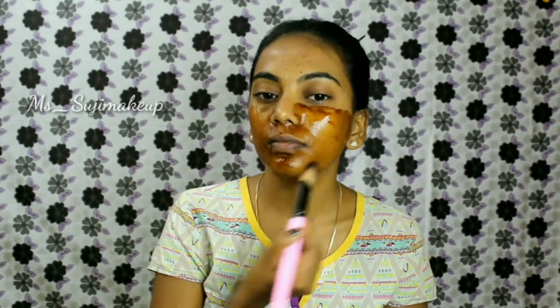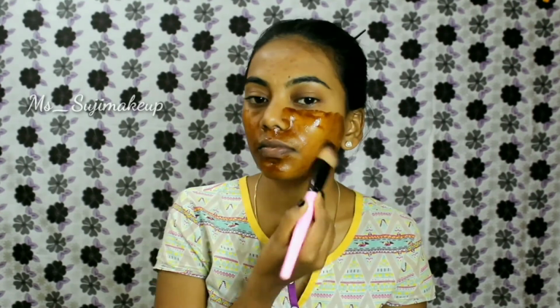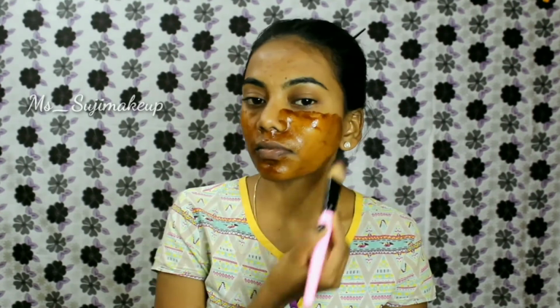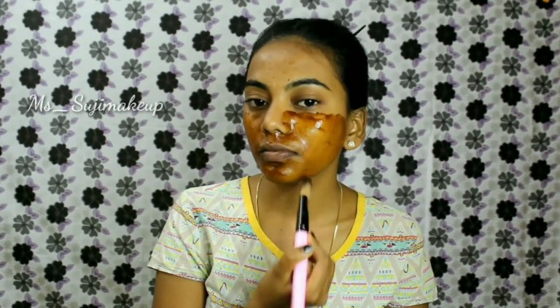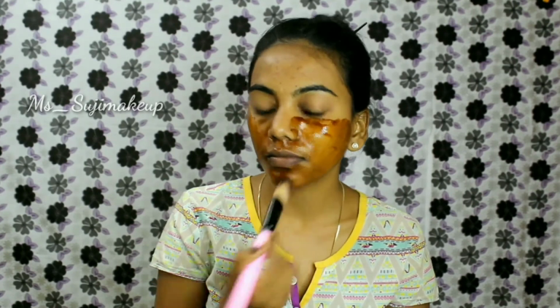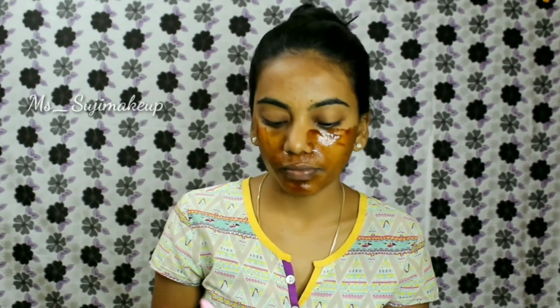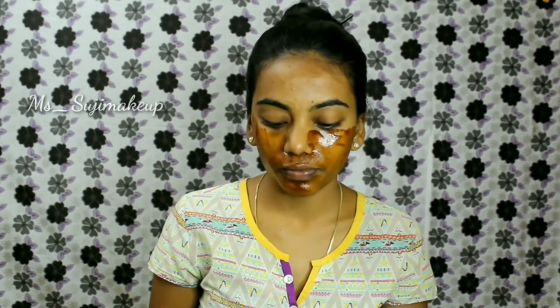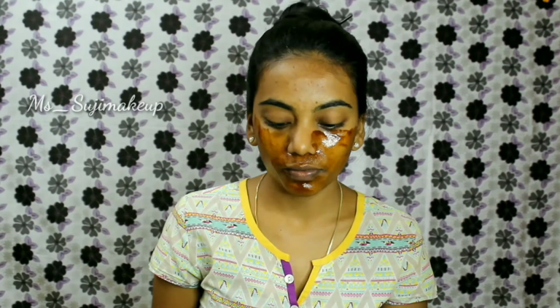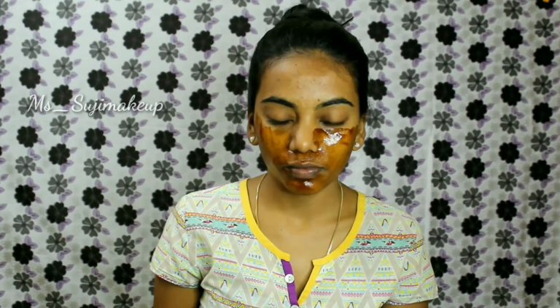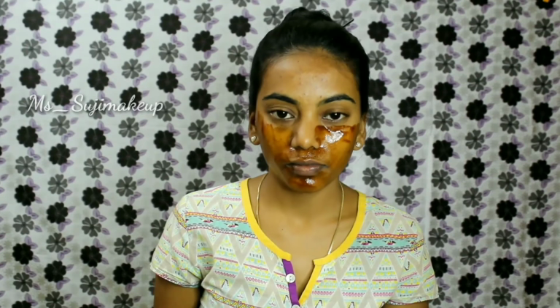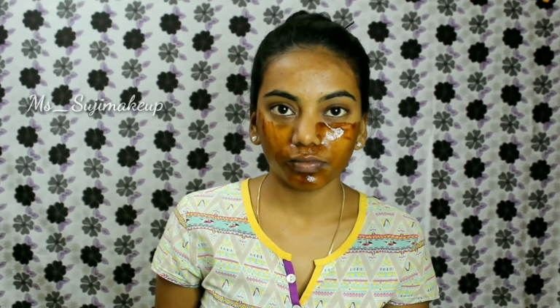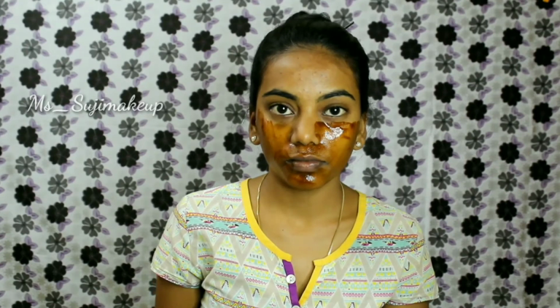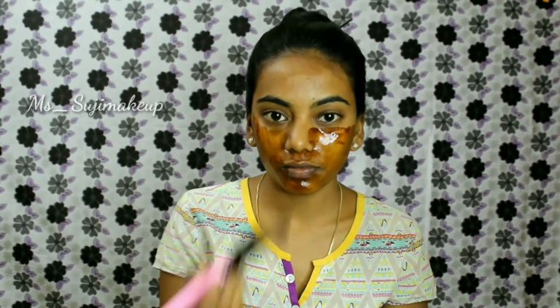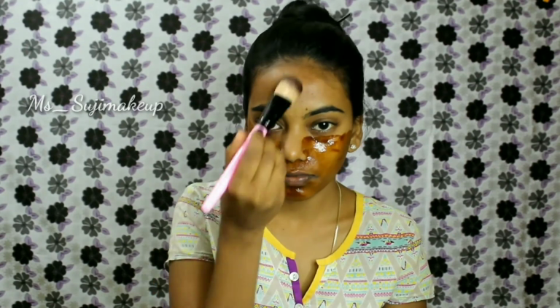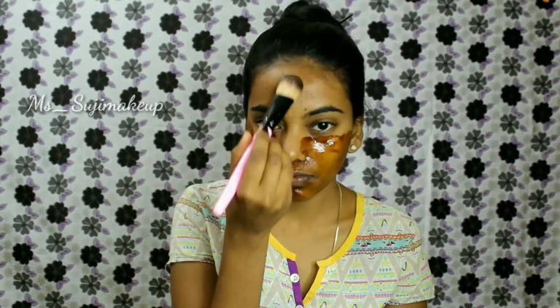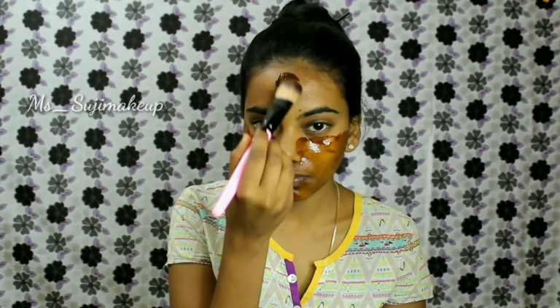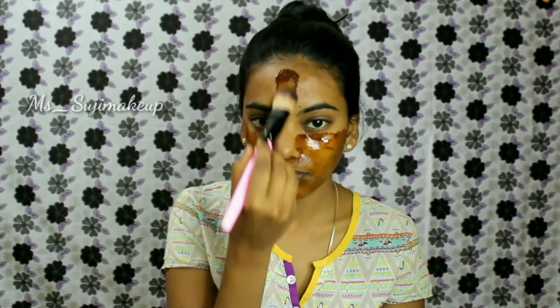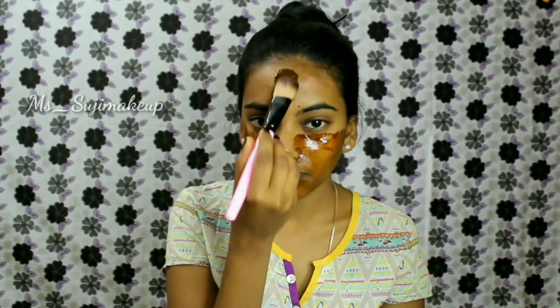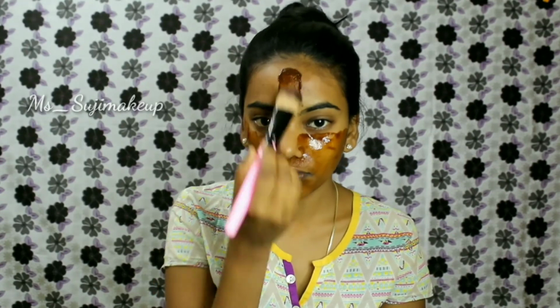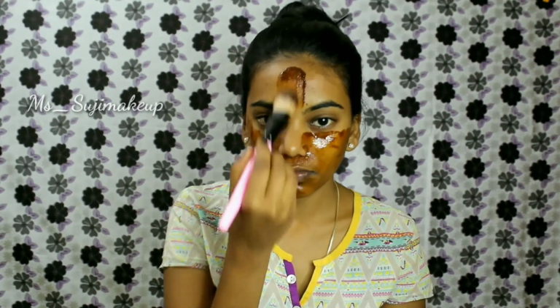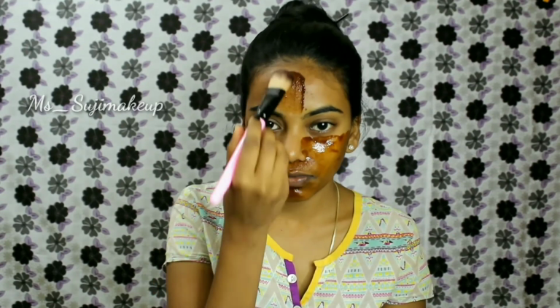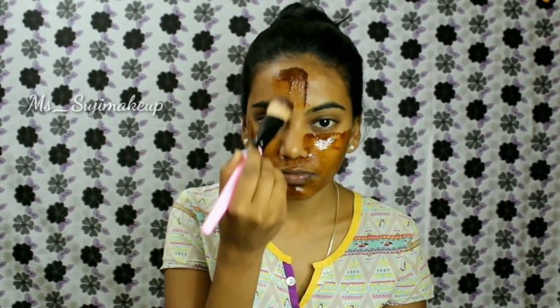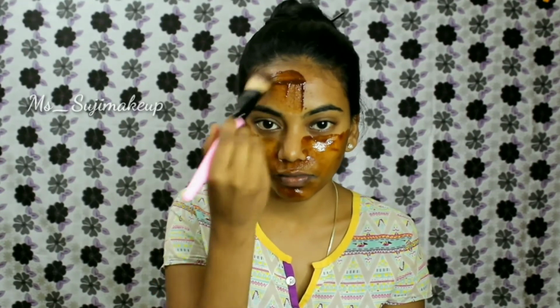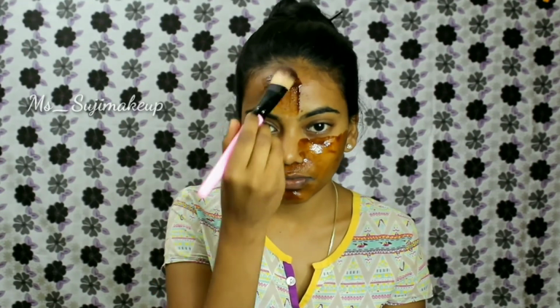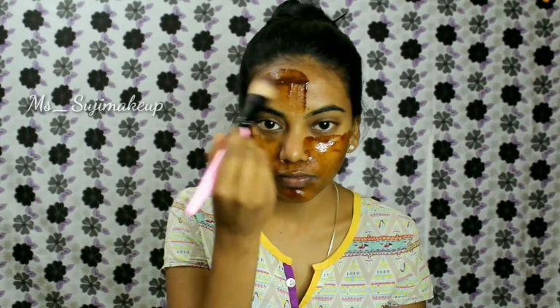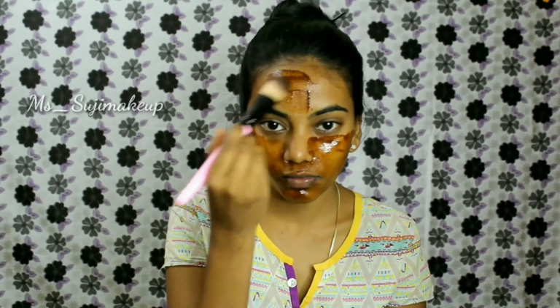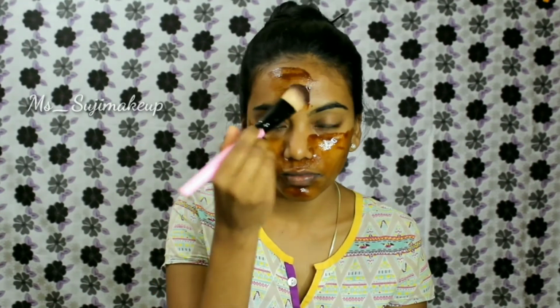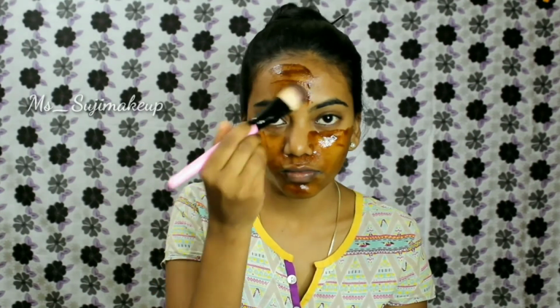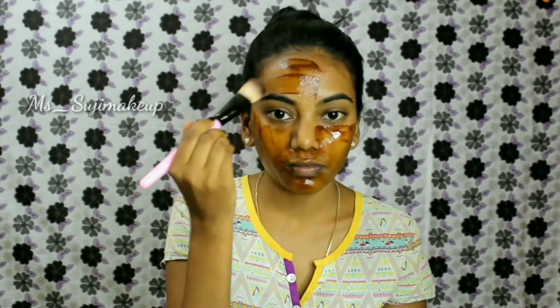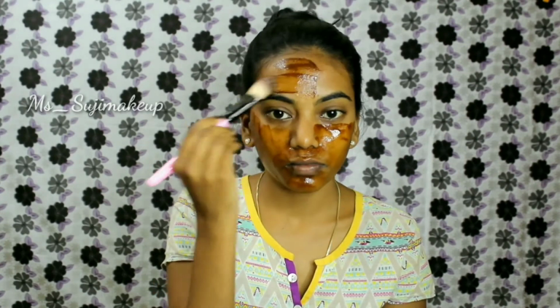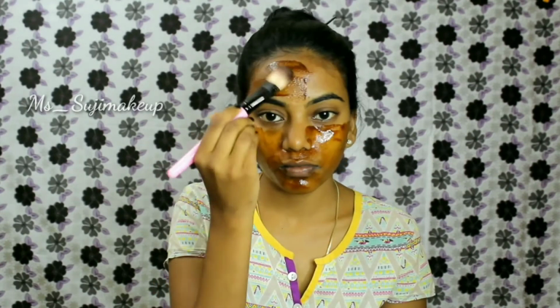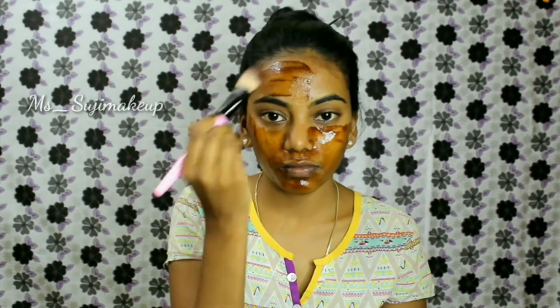Using raw honey on your face can work as a treatment for acne, dull and dry skin.